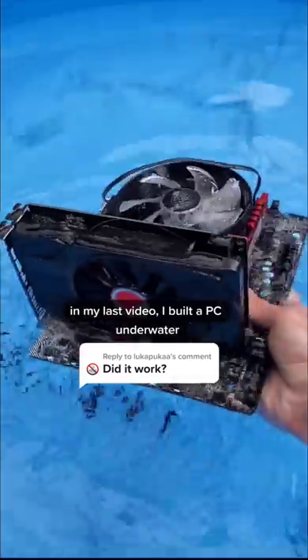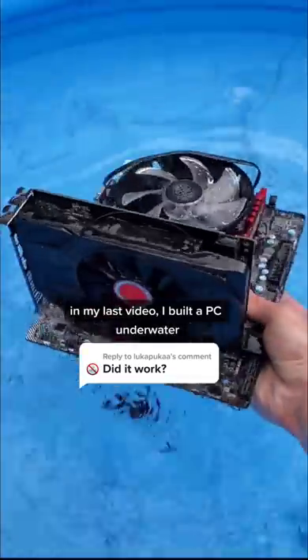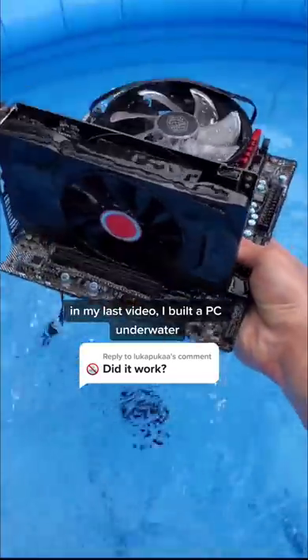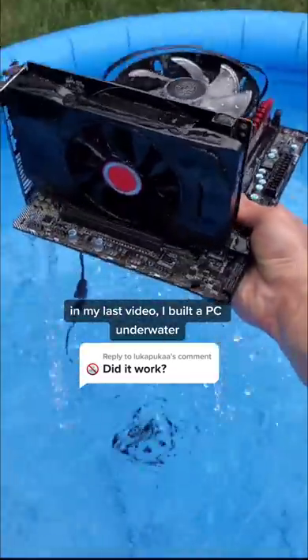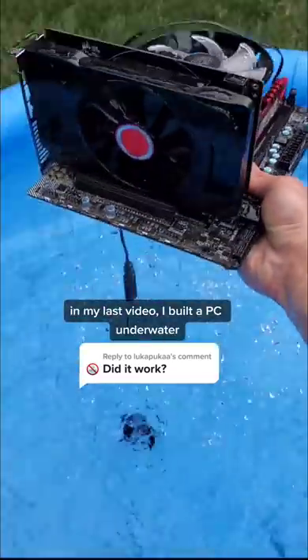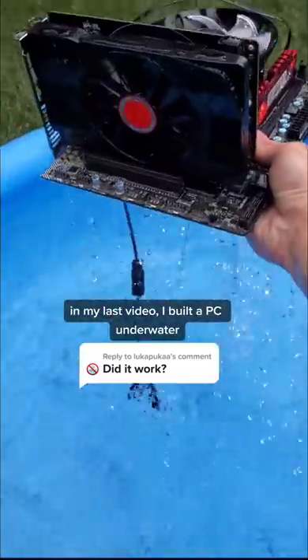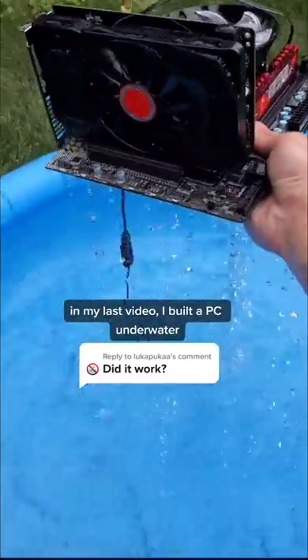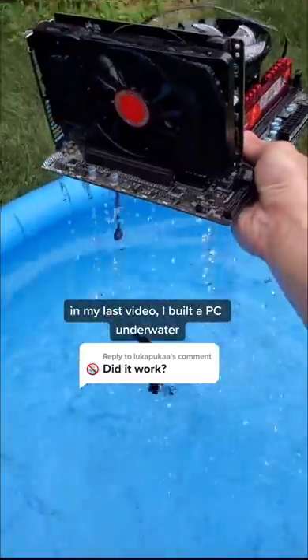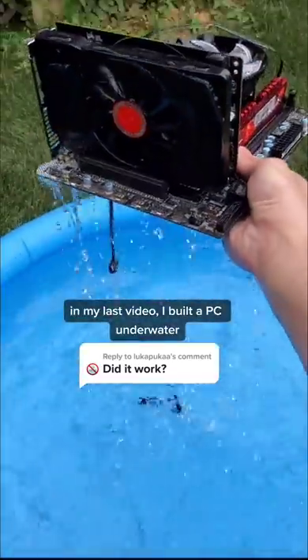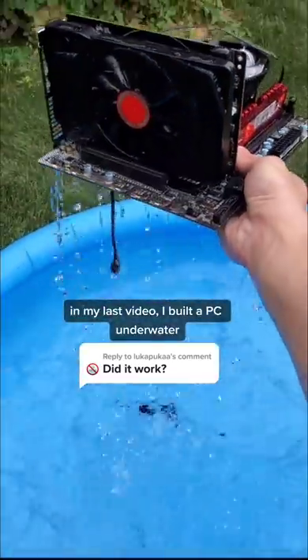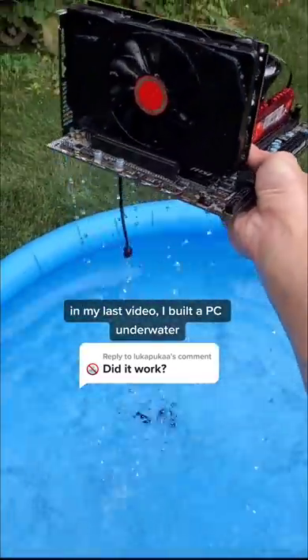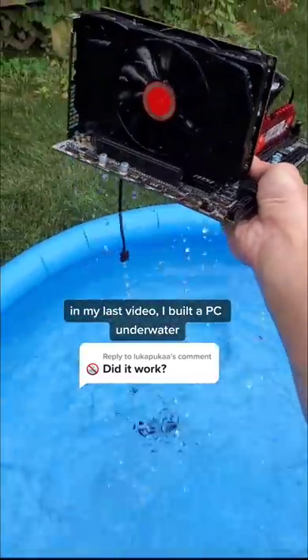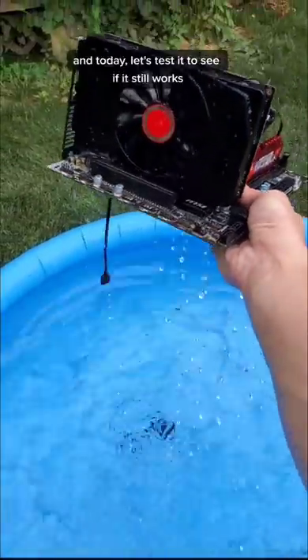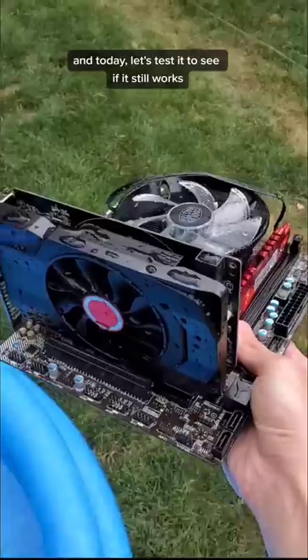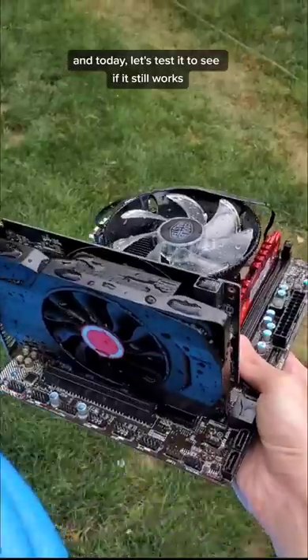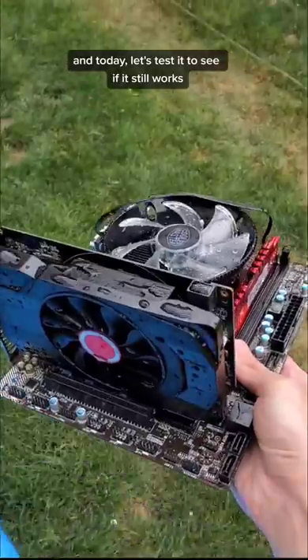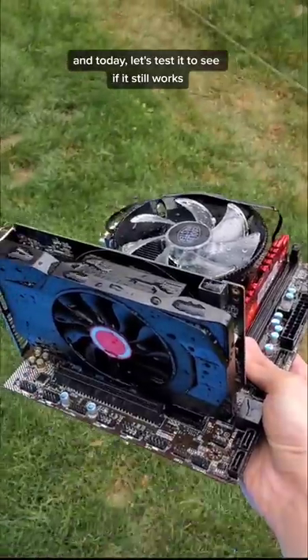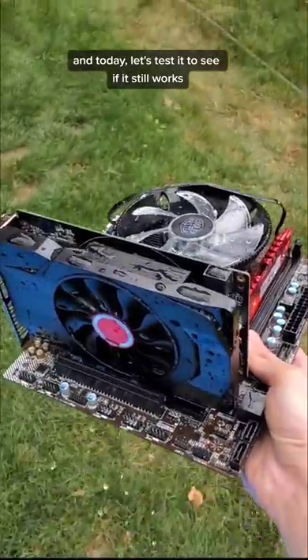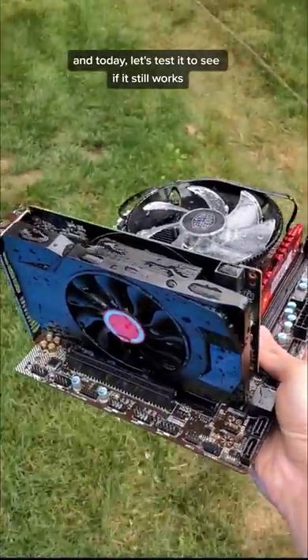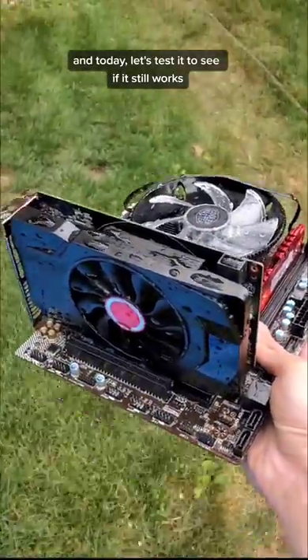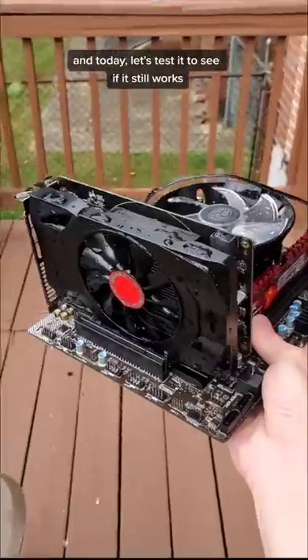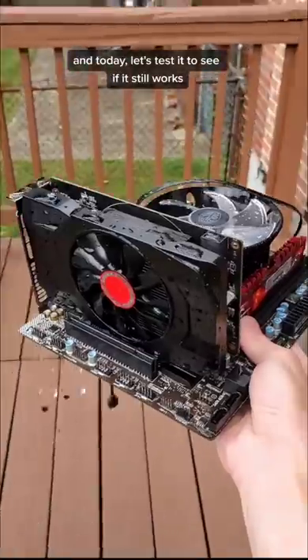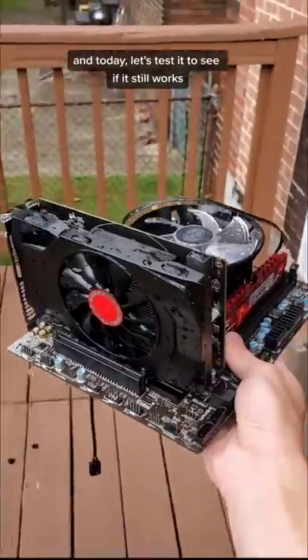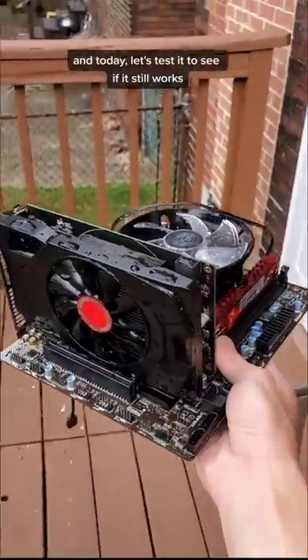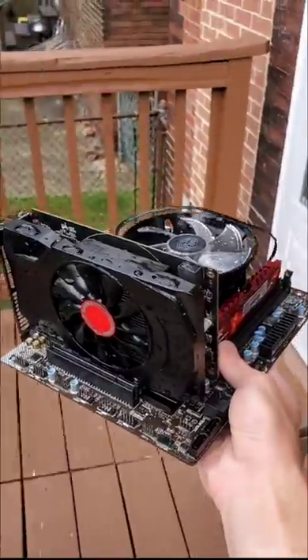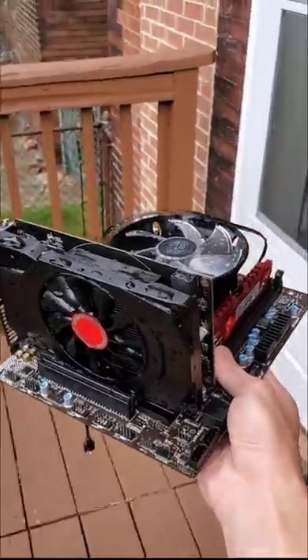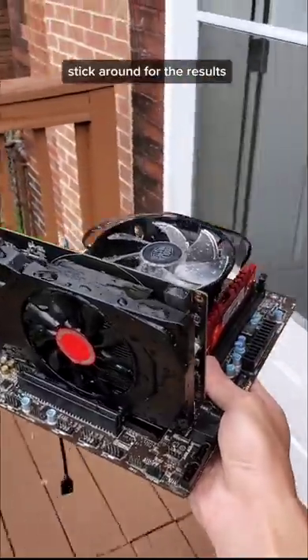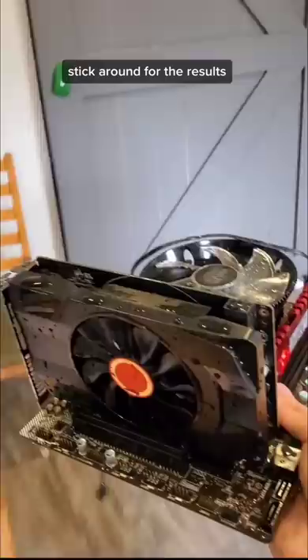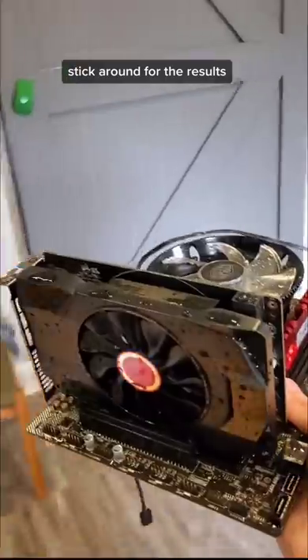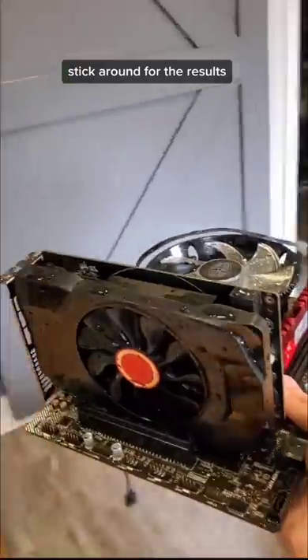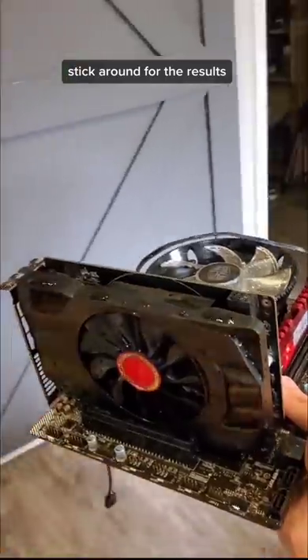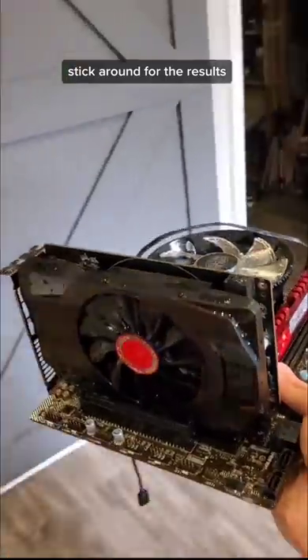In my last video, I built a PC underwater. And today, let's test it to see if it still works. Stick around for the results.